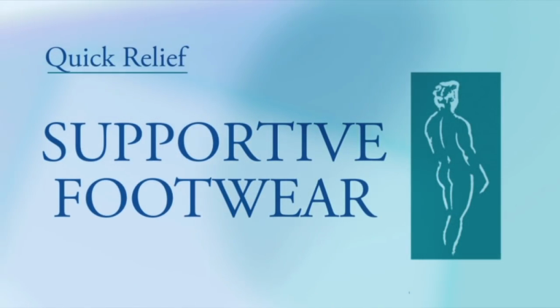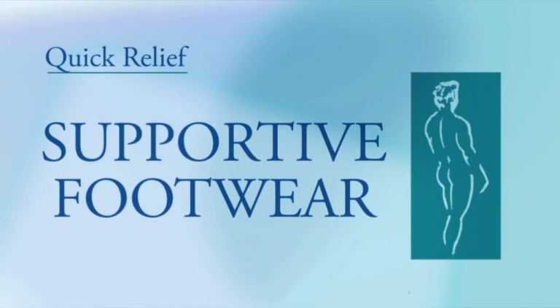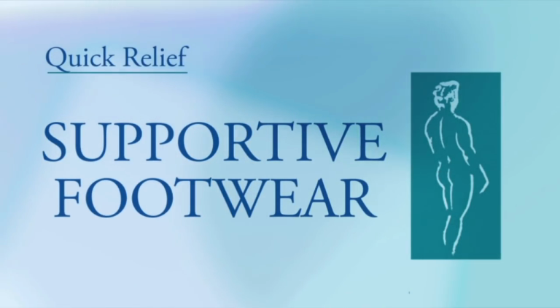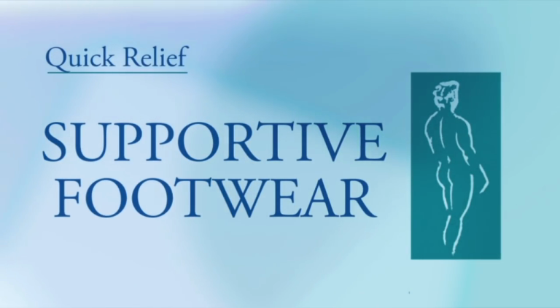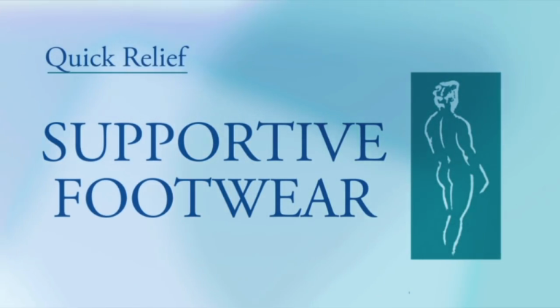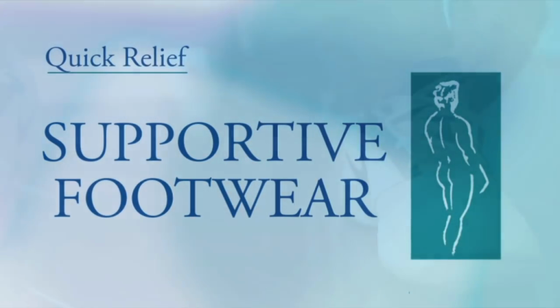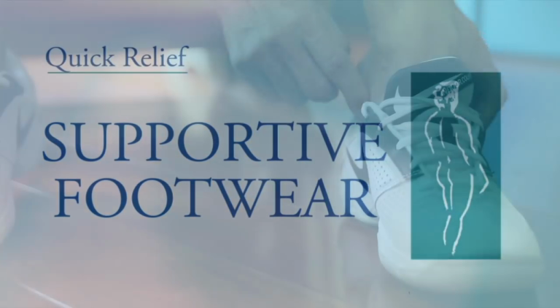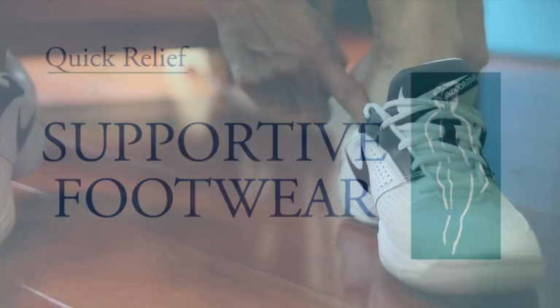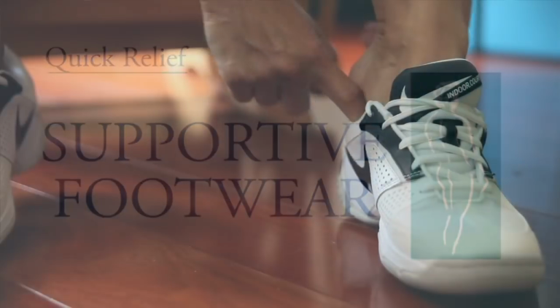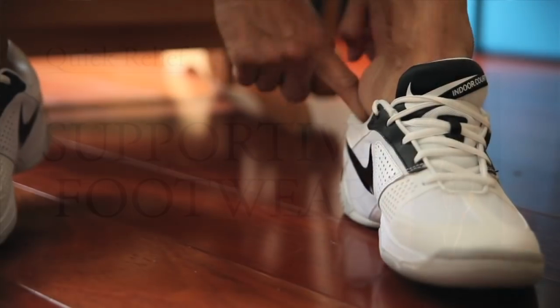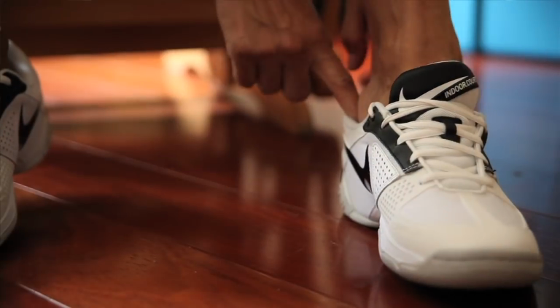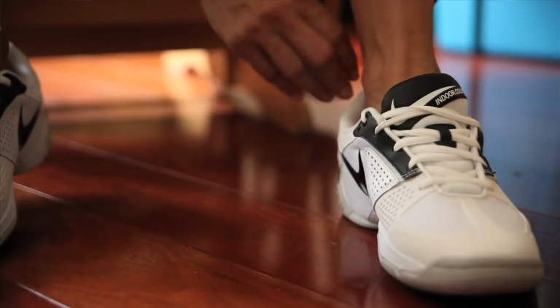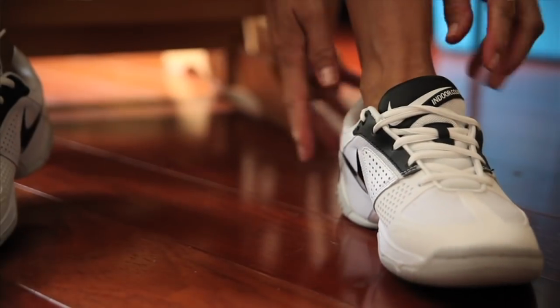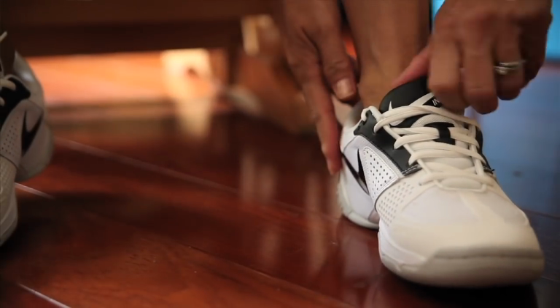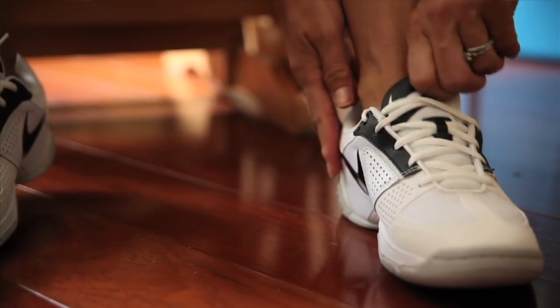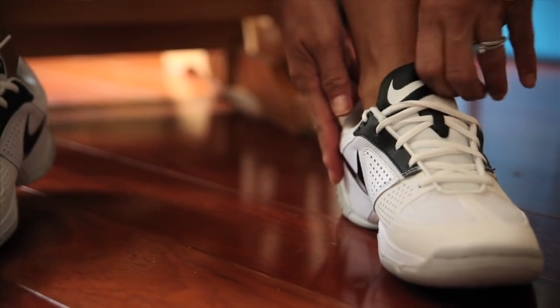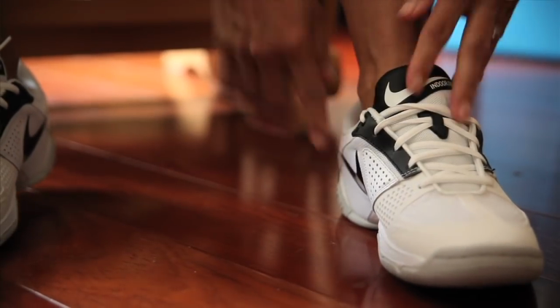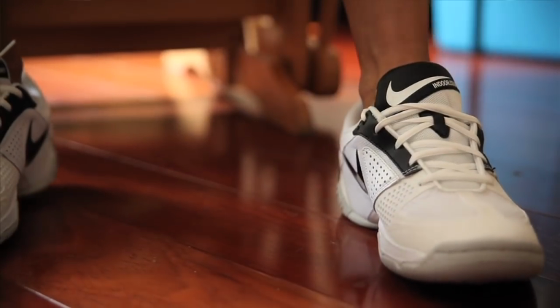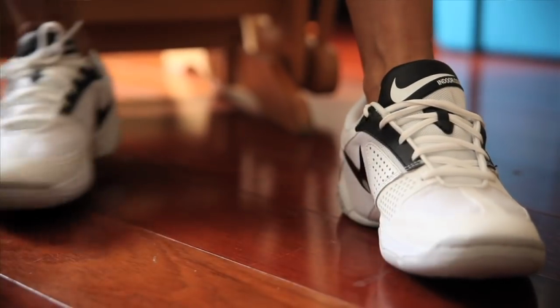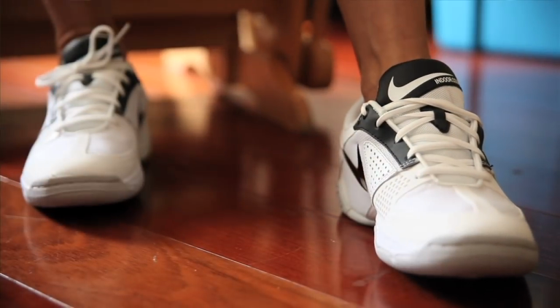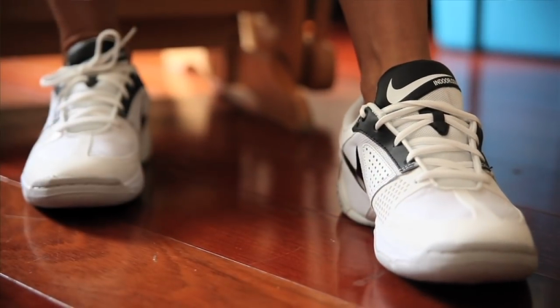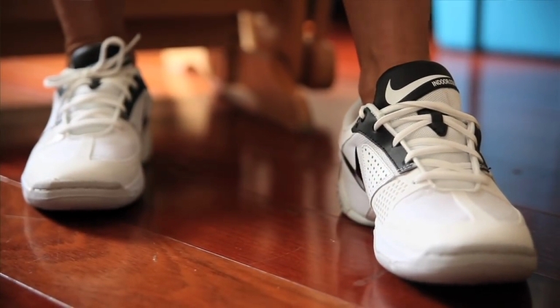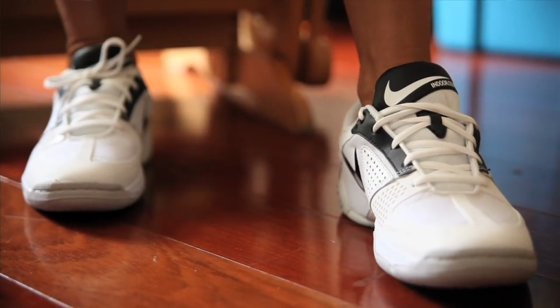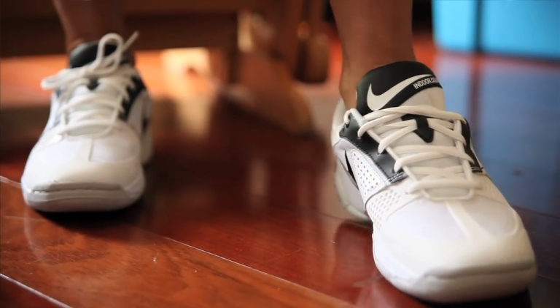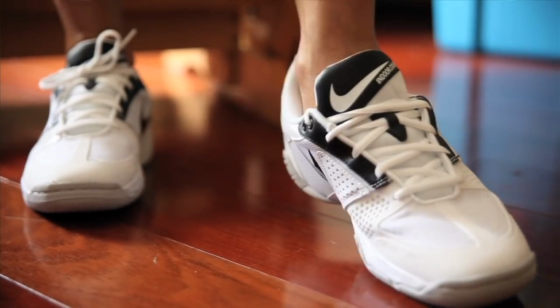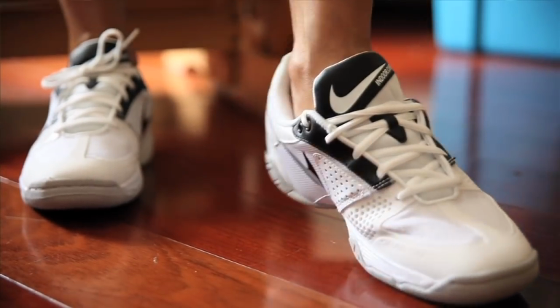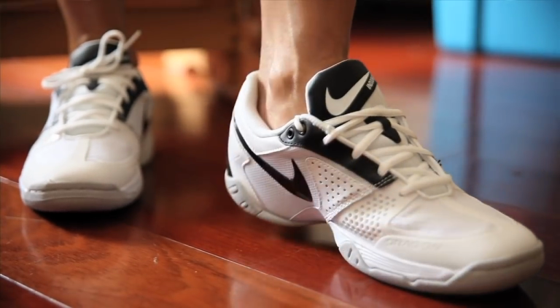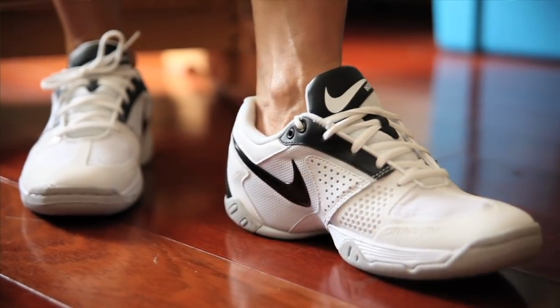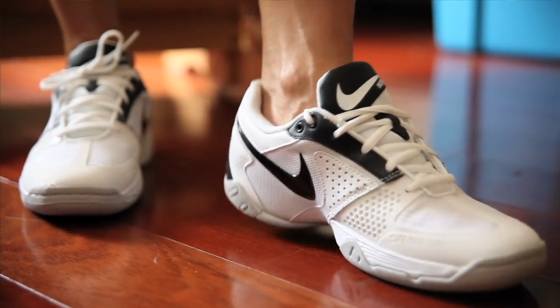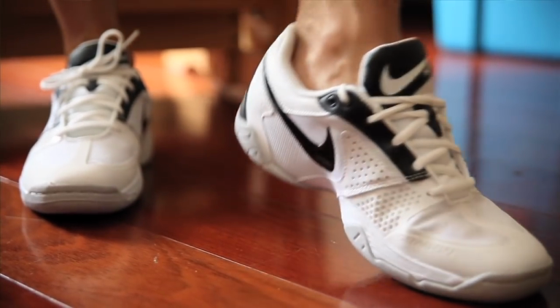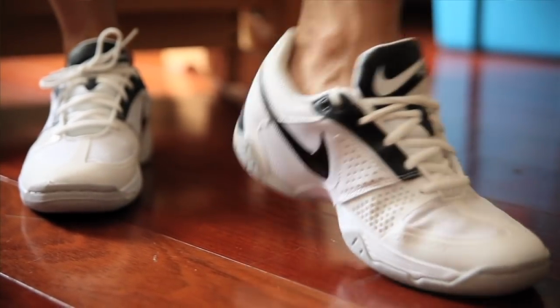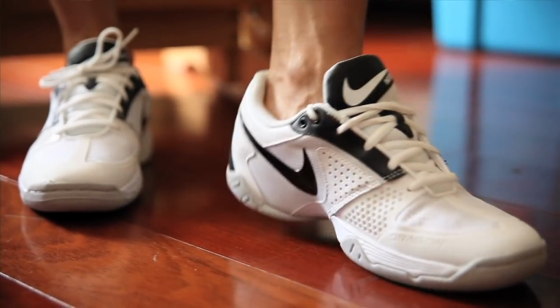Thirdly, wear footwear that supports your foot. That varies, of course, depending on the anatomy of your arch.